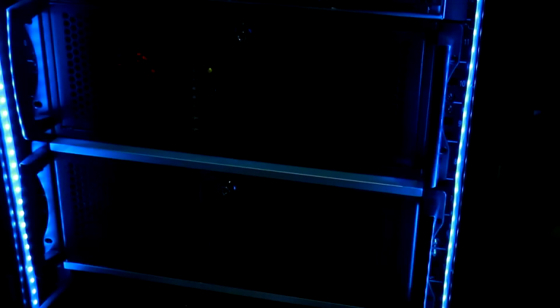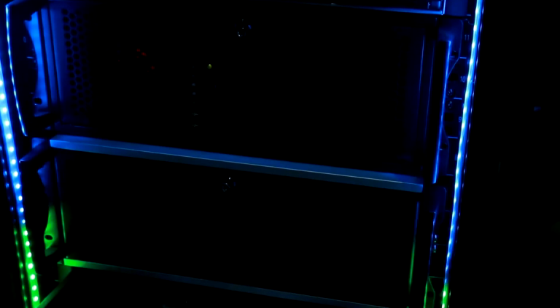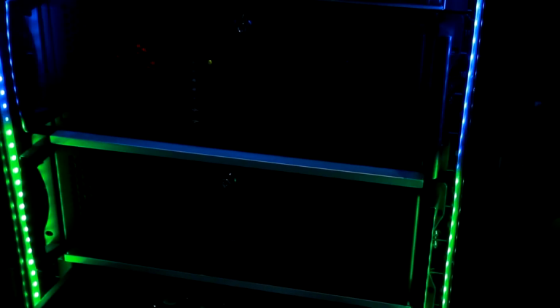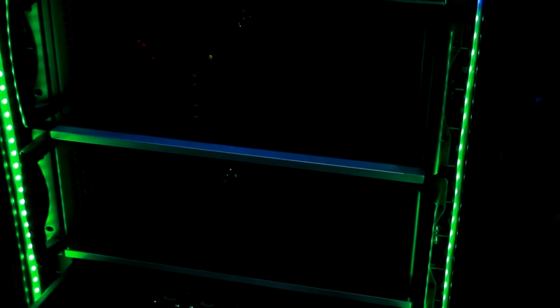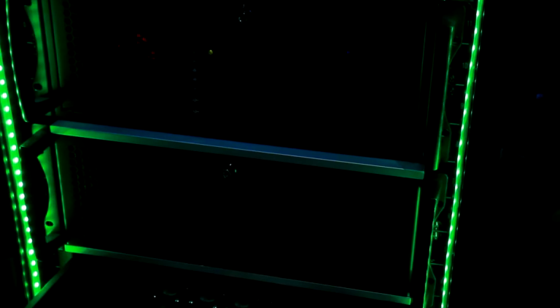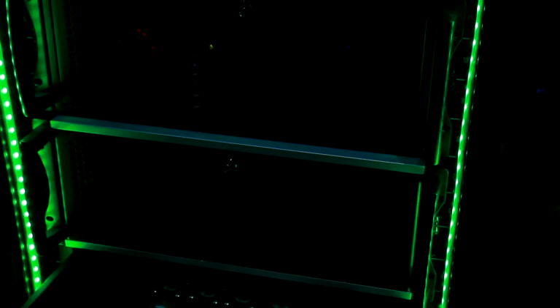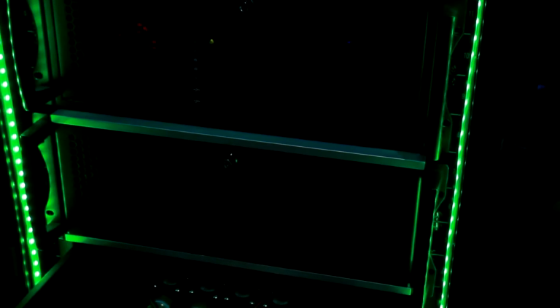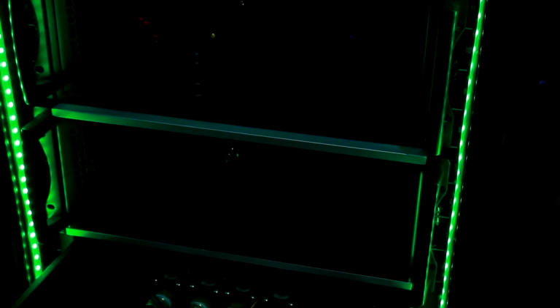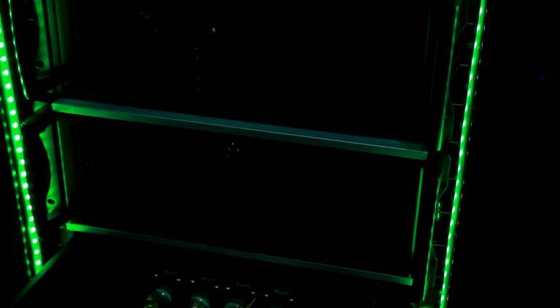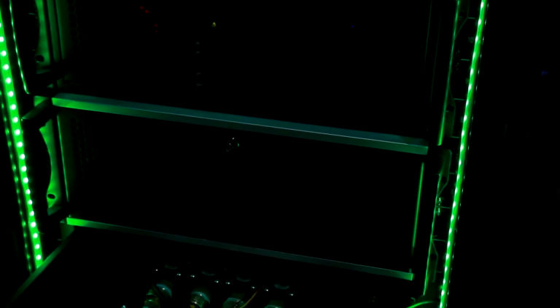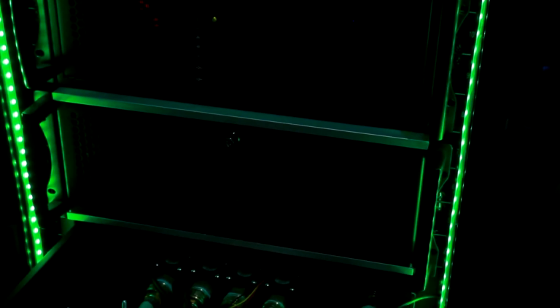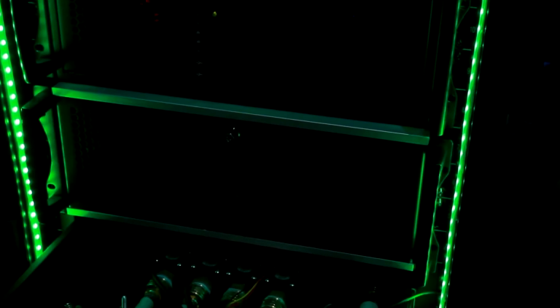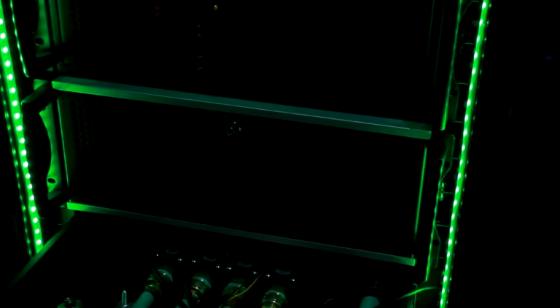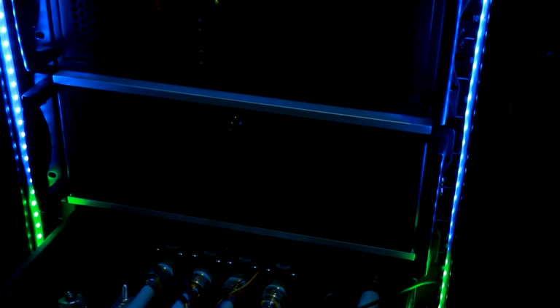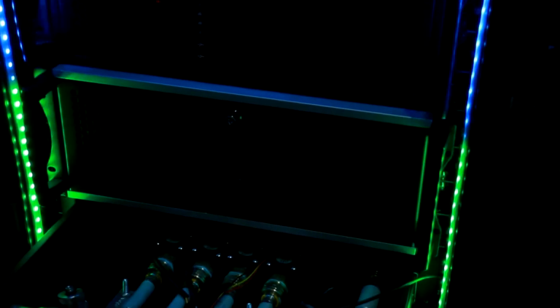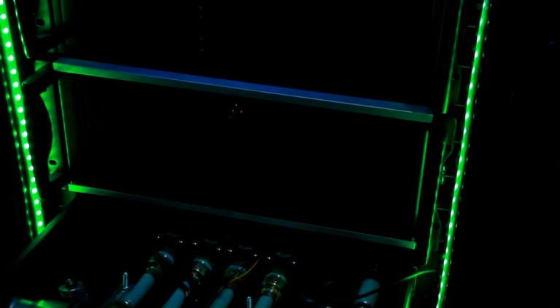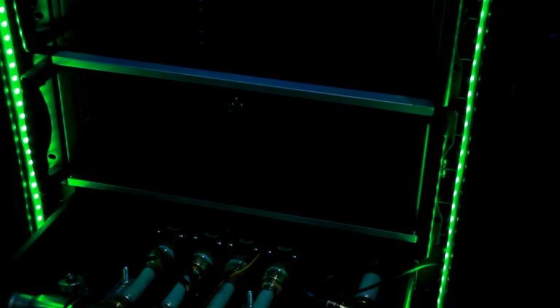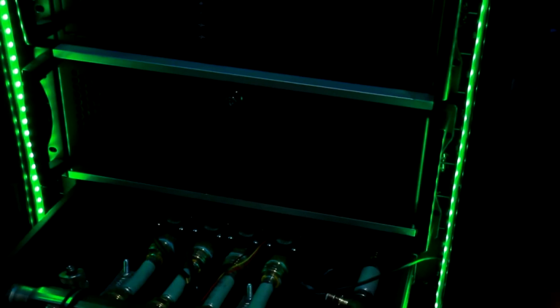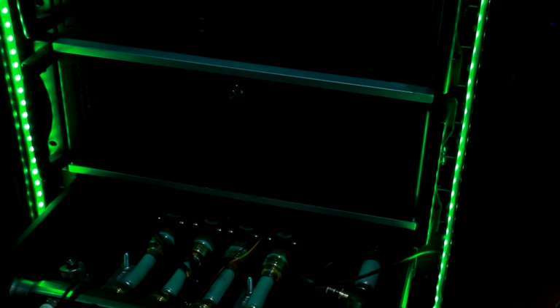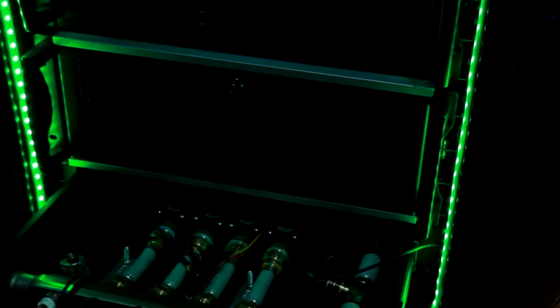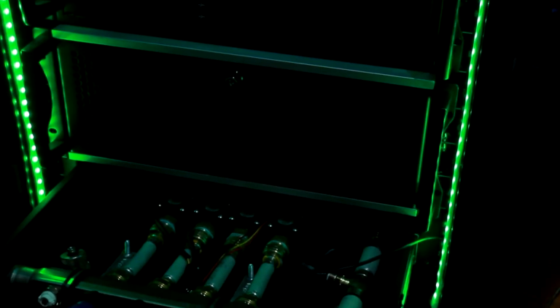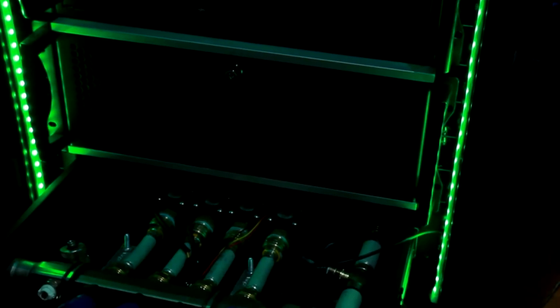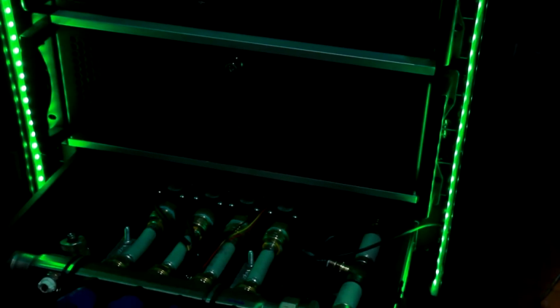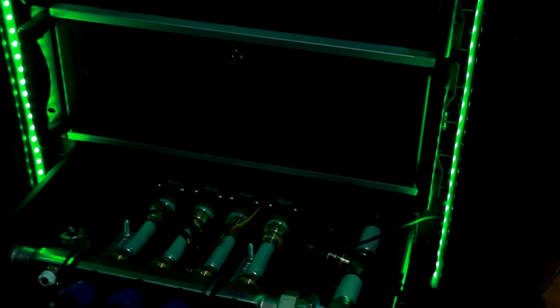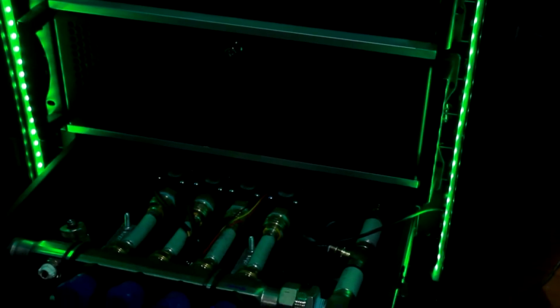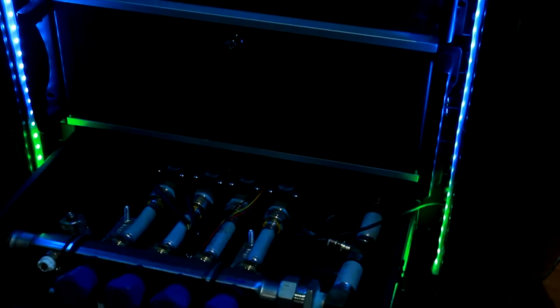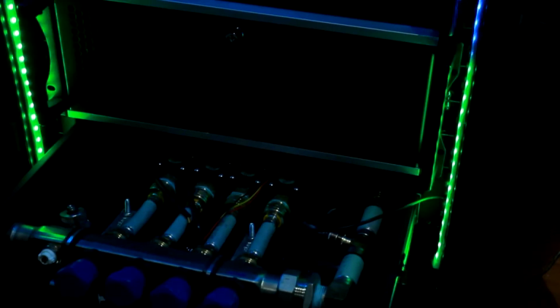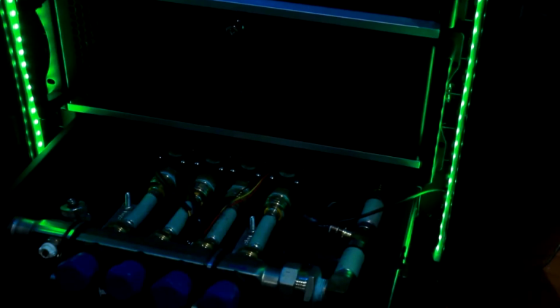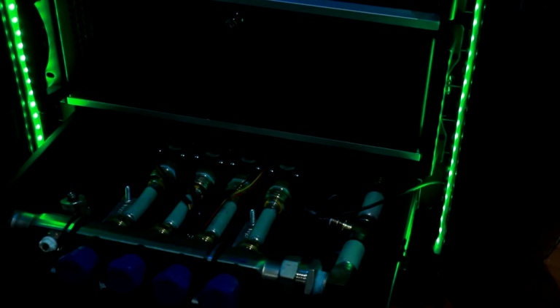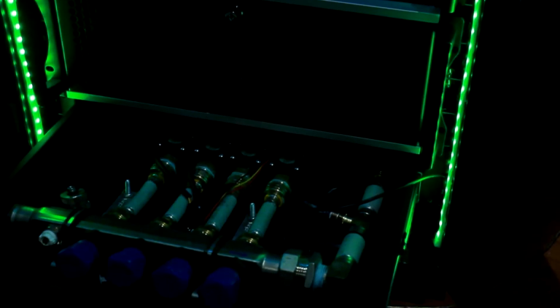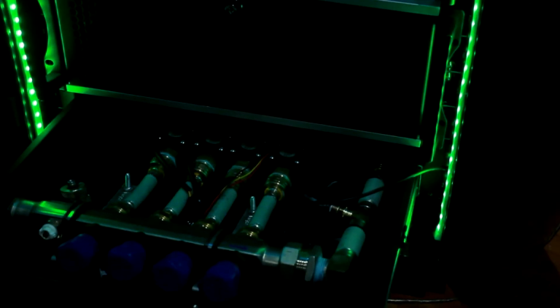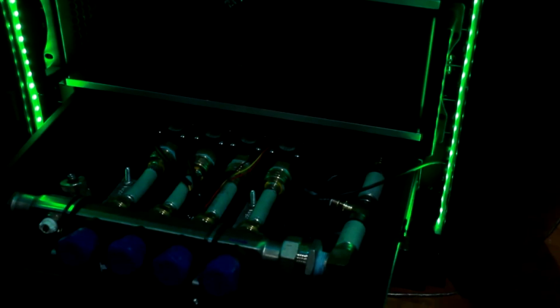Everything is inside a stock 2U rack mount drawer because, well, I didn't feel like making anything.